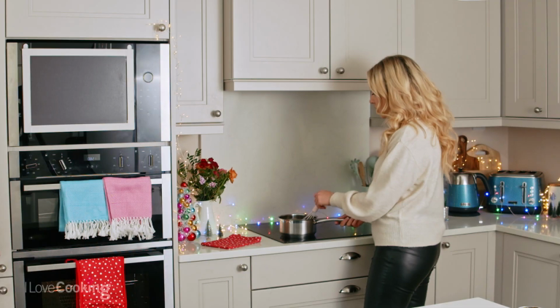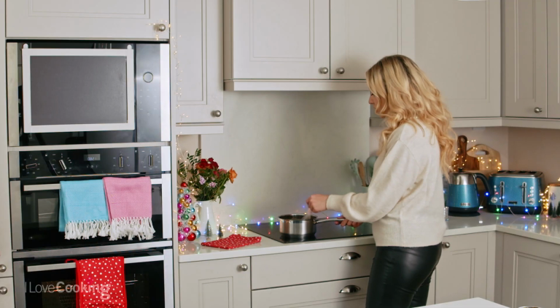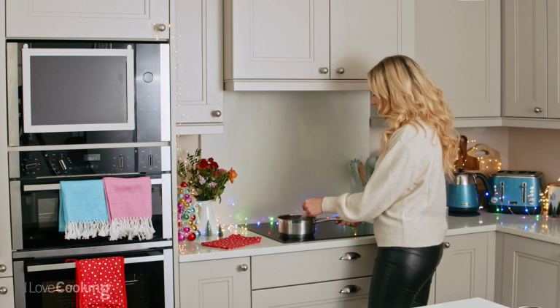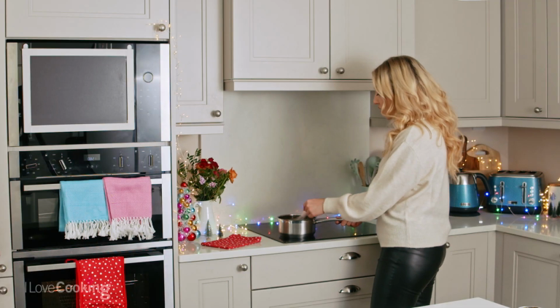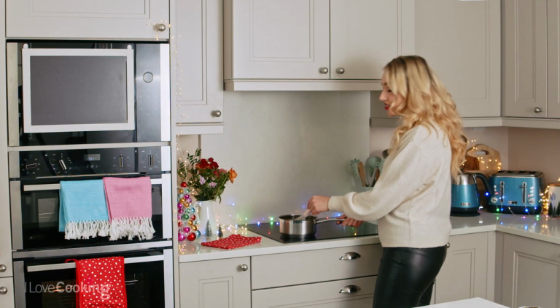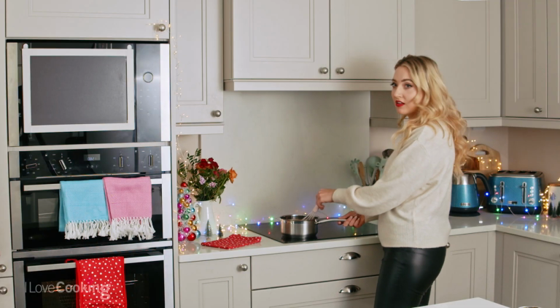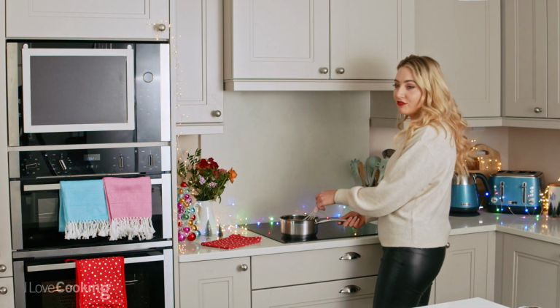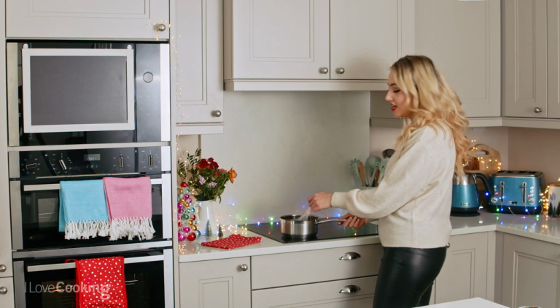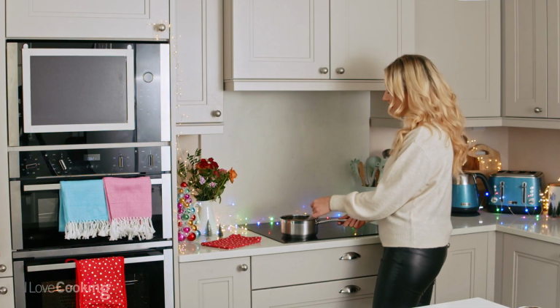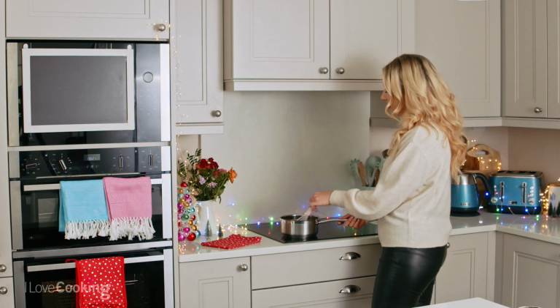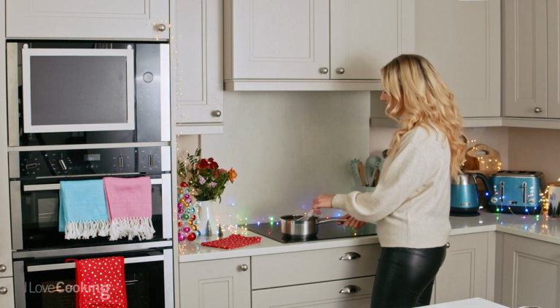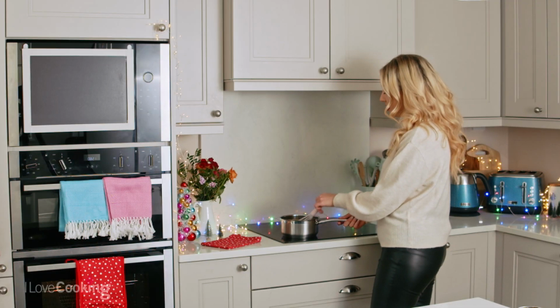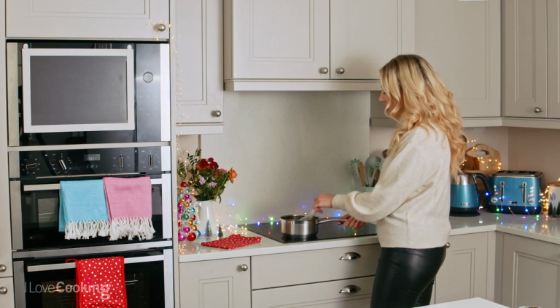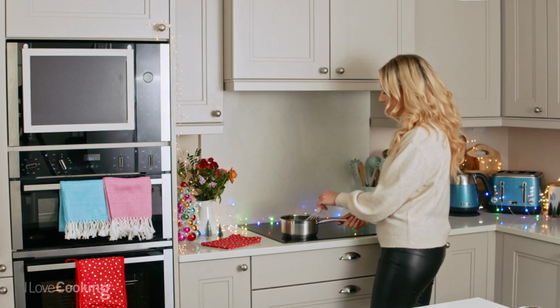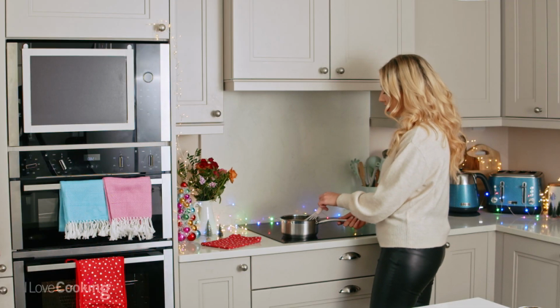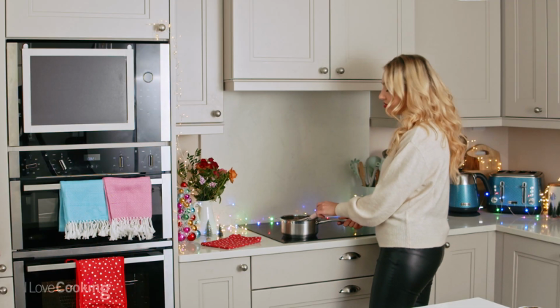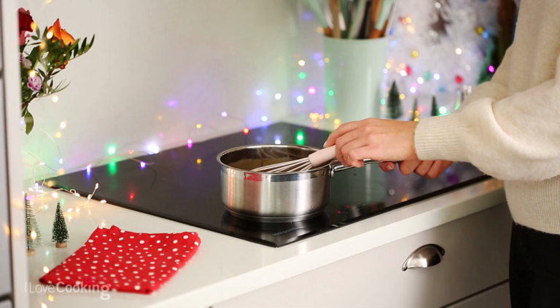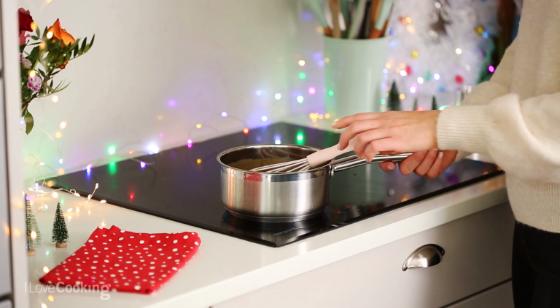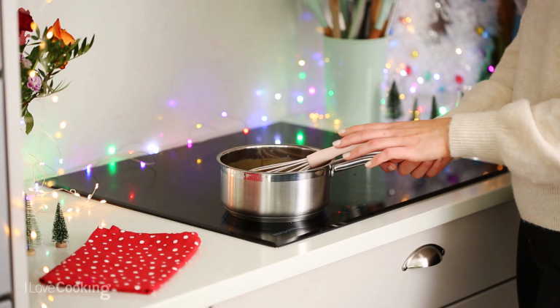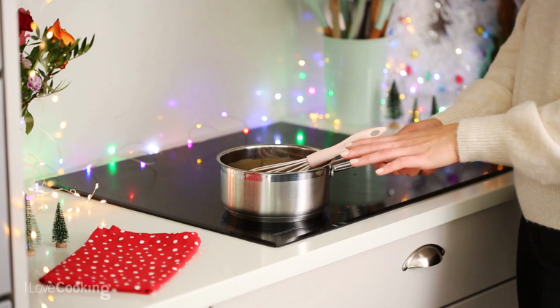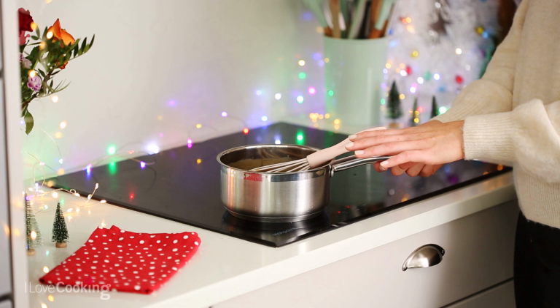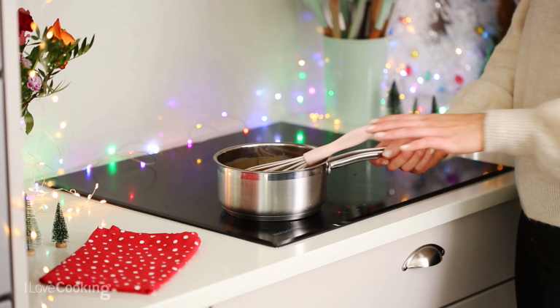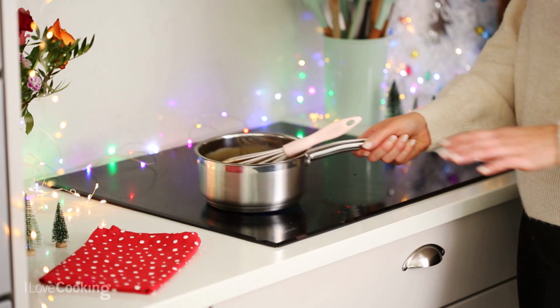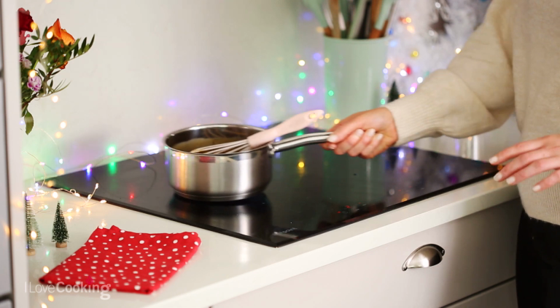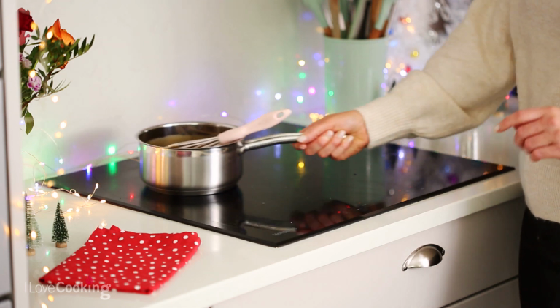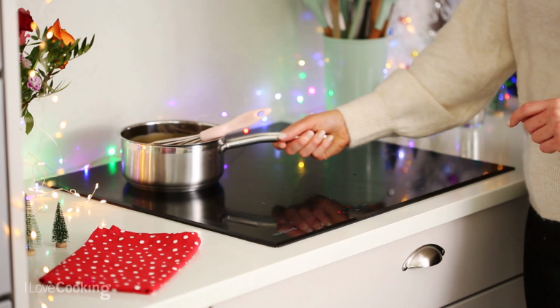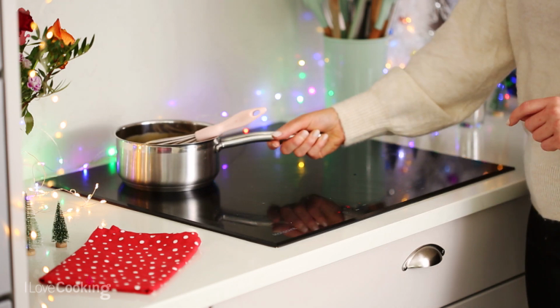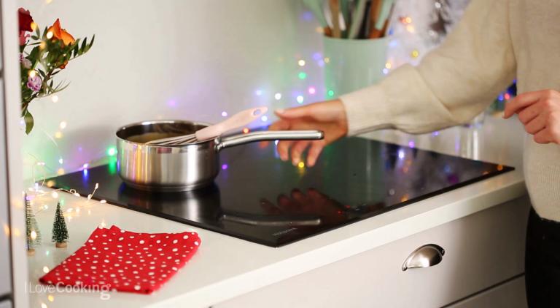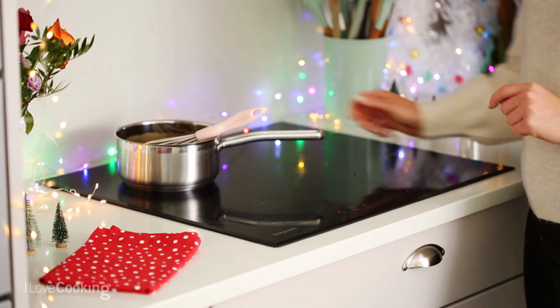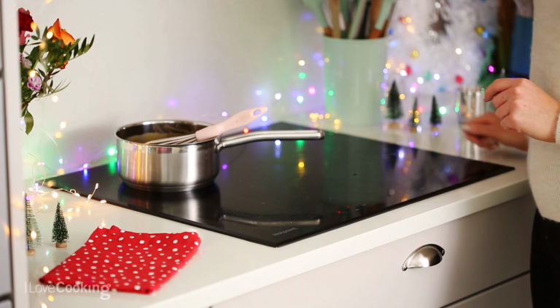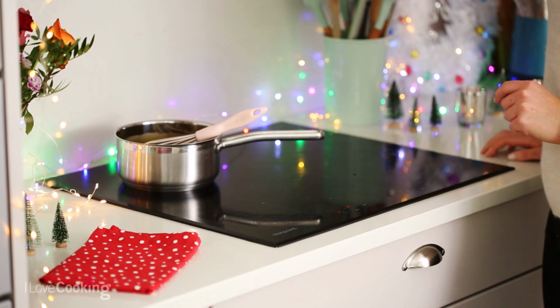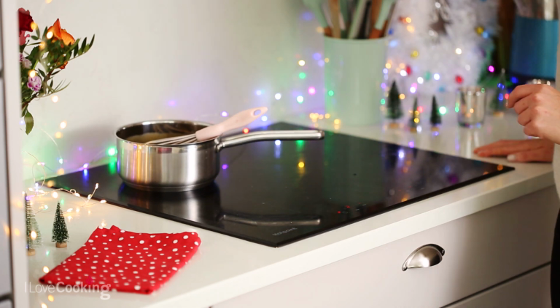So the sauce is lovely and silky and glossy now, so I'm just going to leave that to the side until my sponge is cooked.